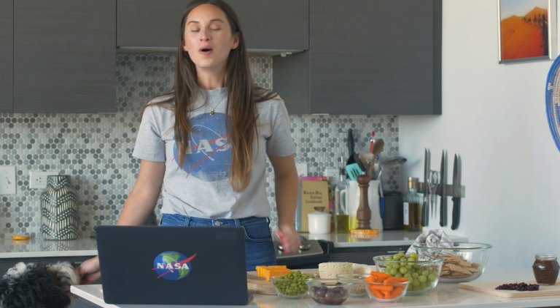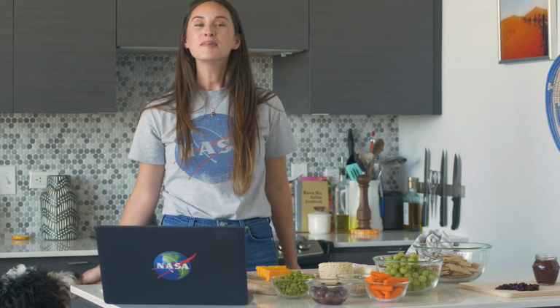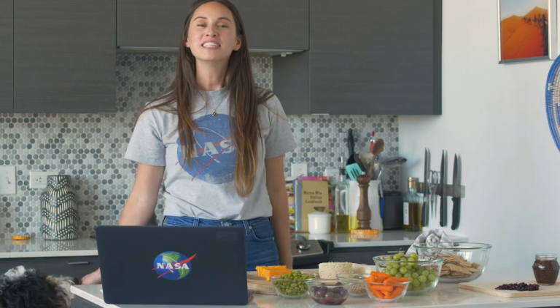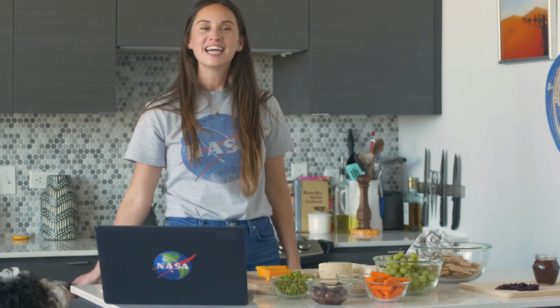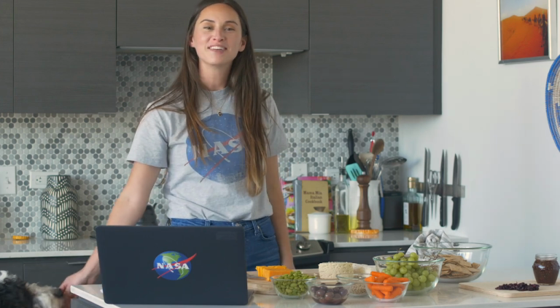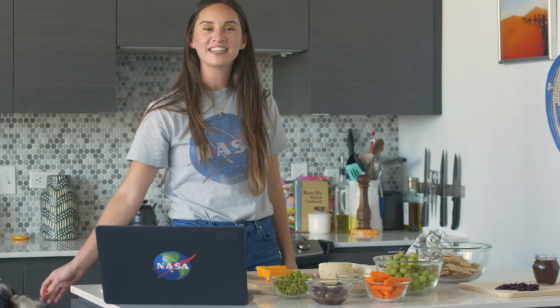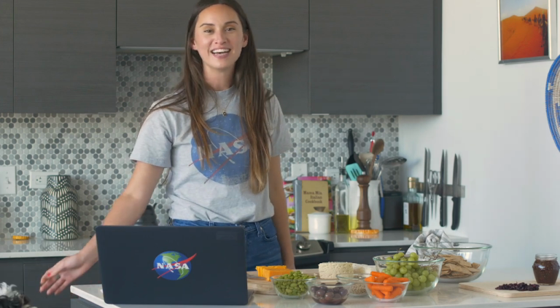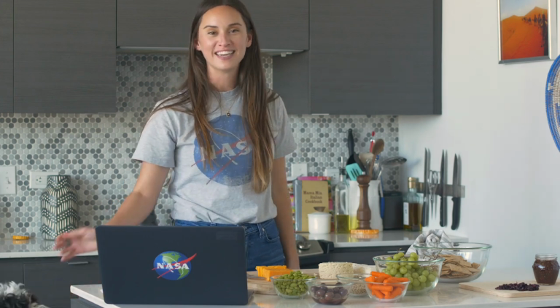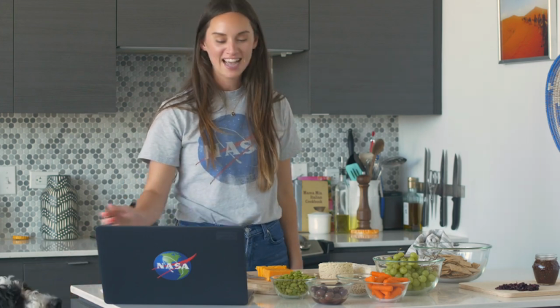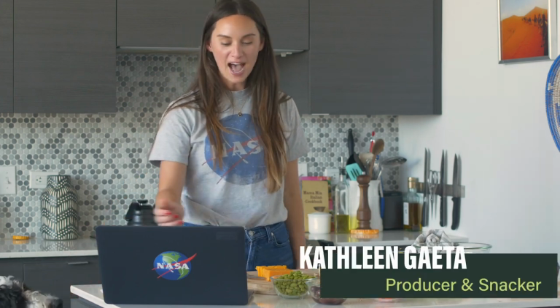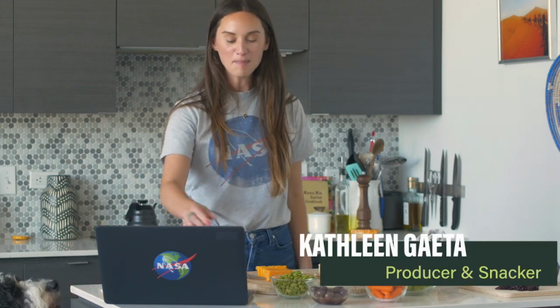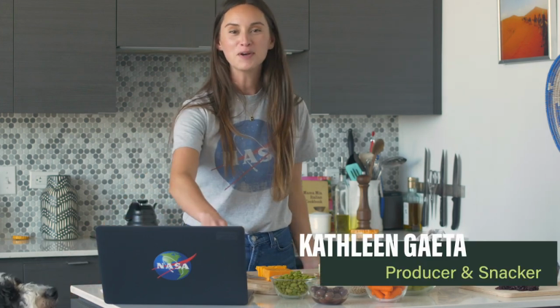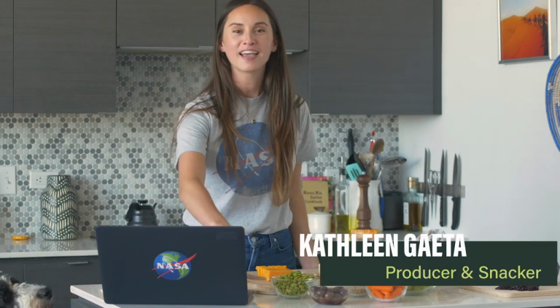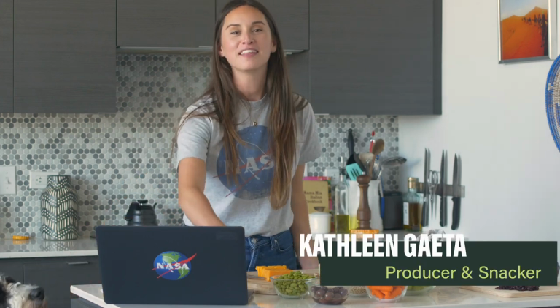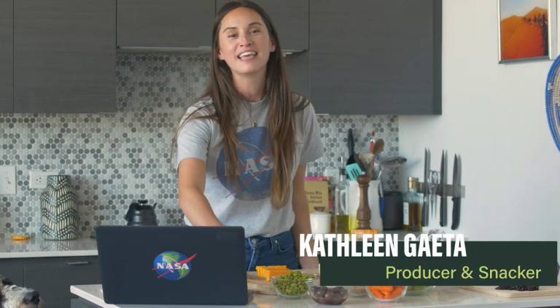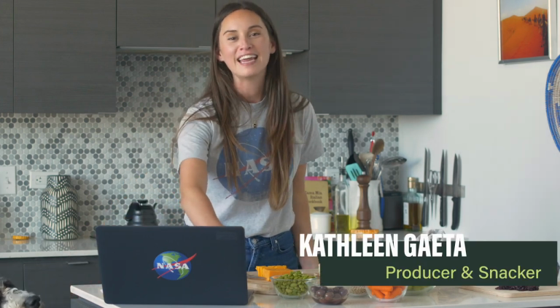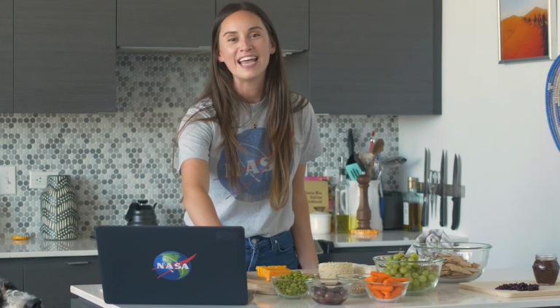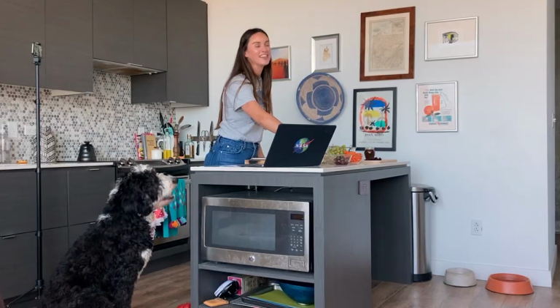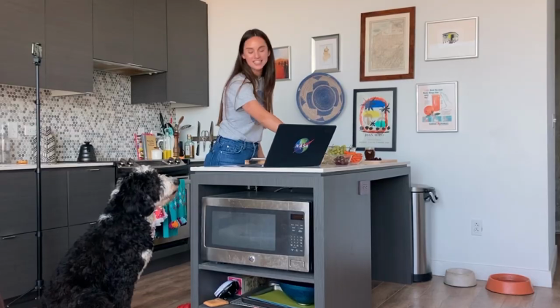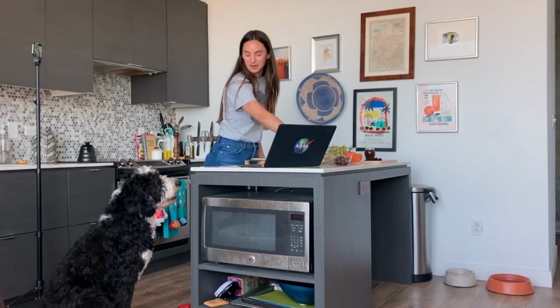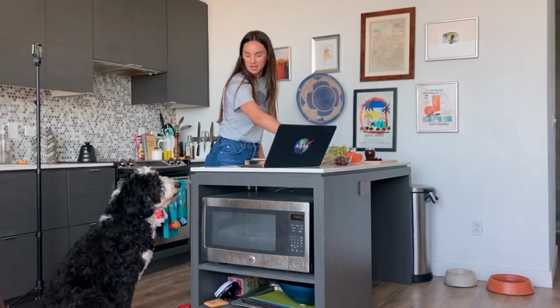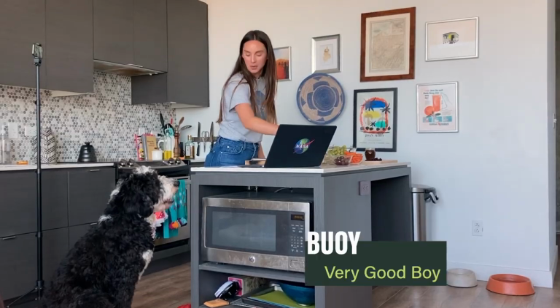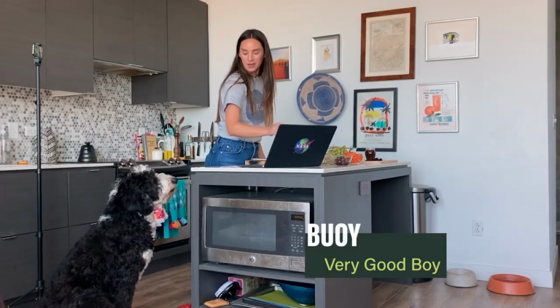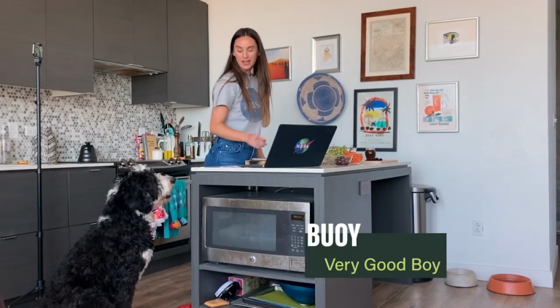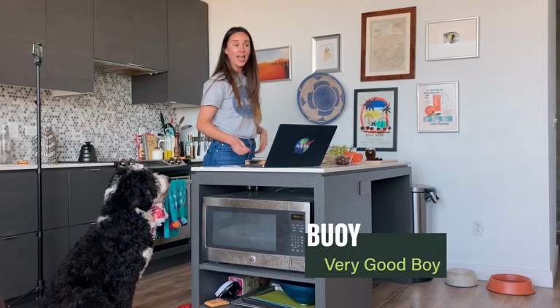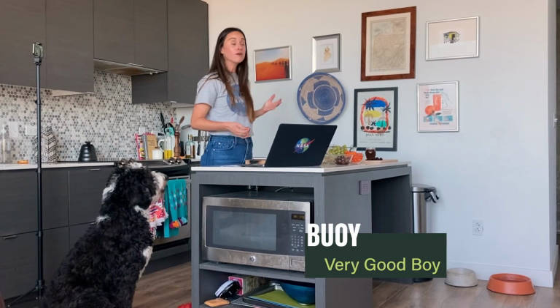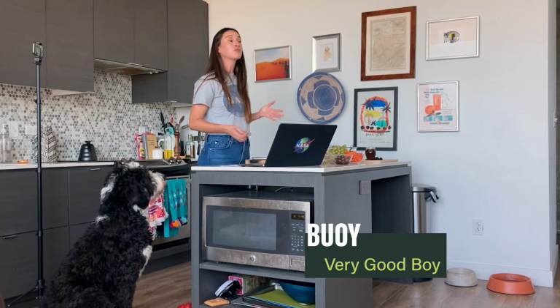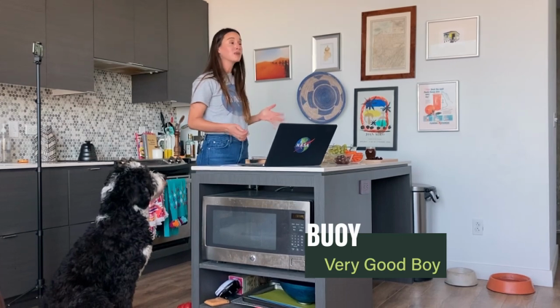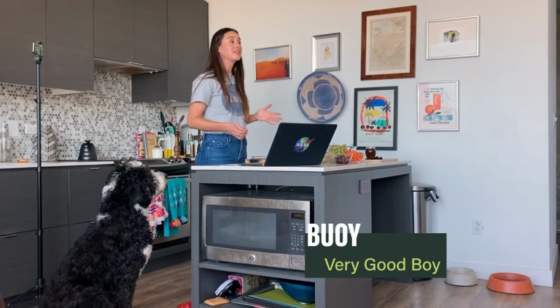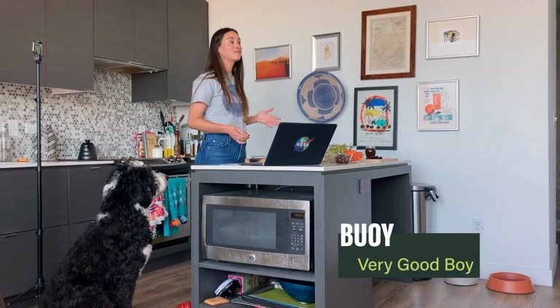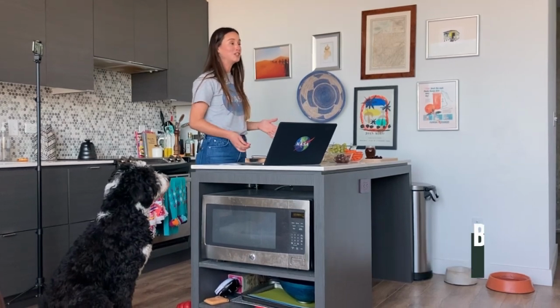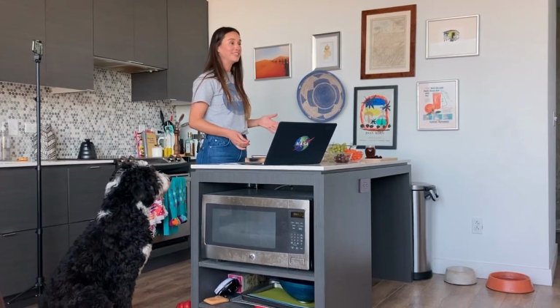Welcome to Snack Time with NASA. I'm your host Kathleen Gaeta and this is my dog Bowie, and we both really love cheese.